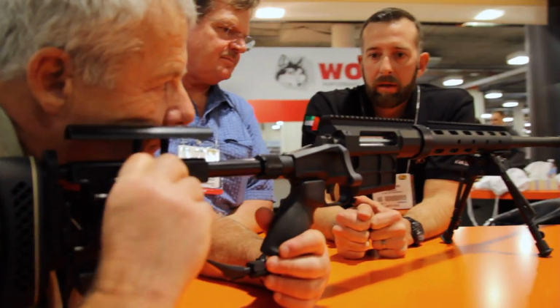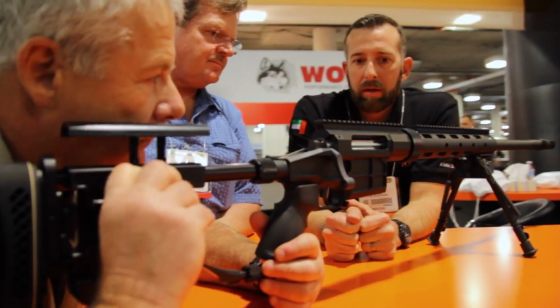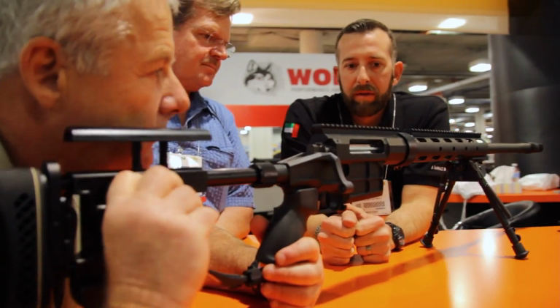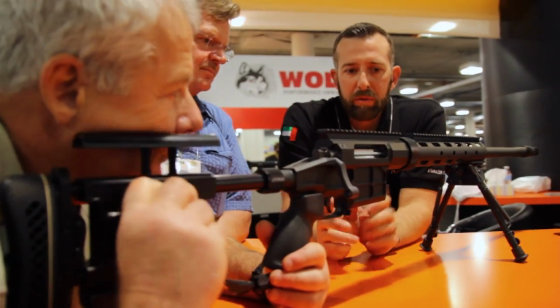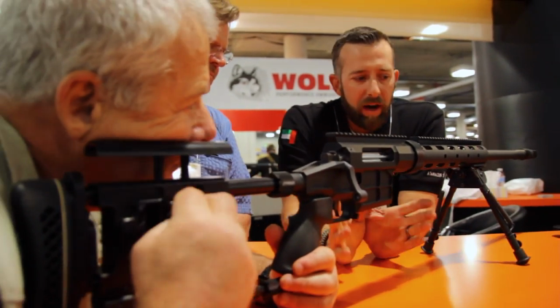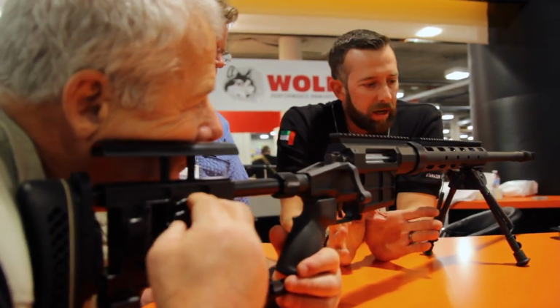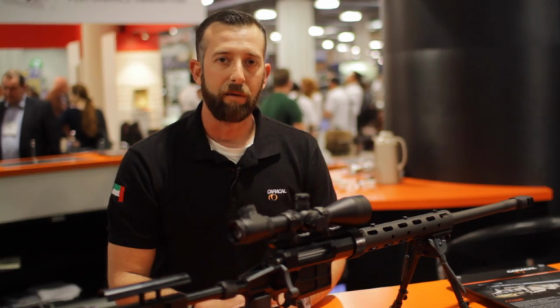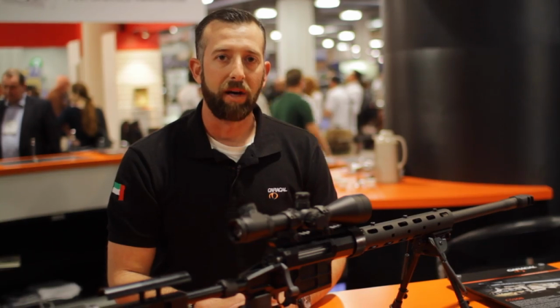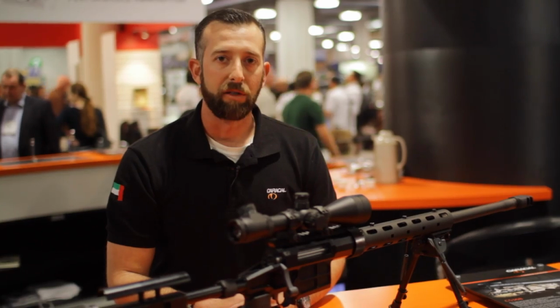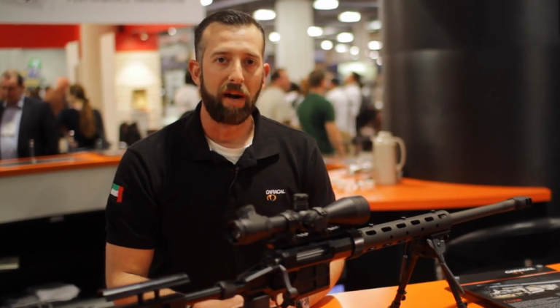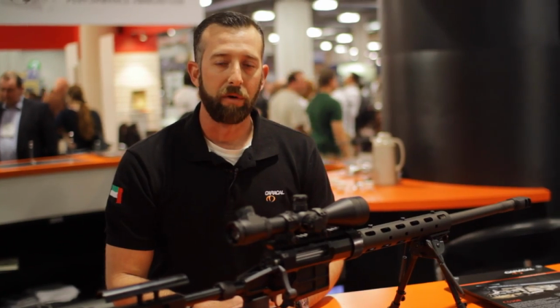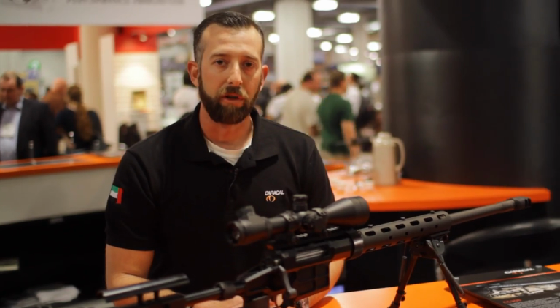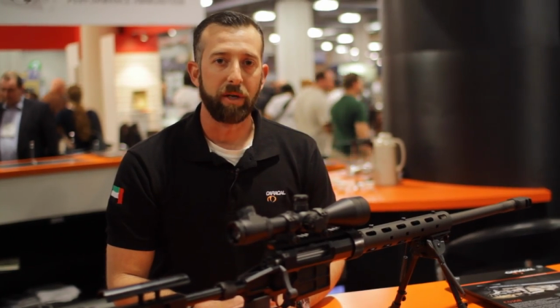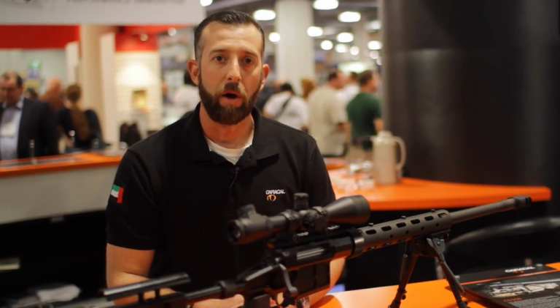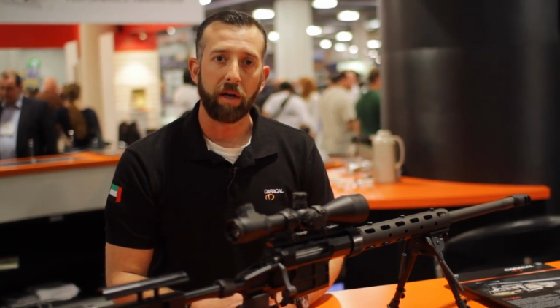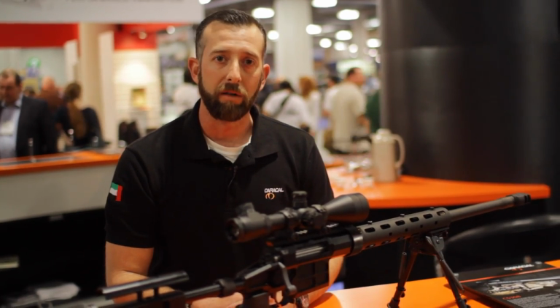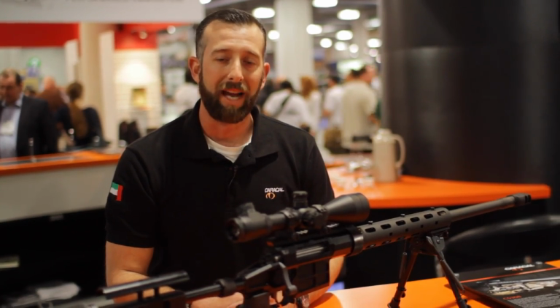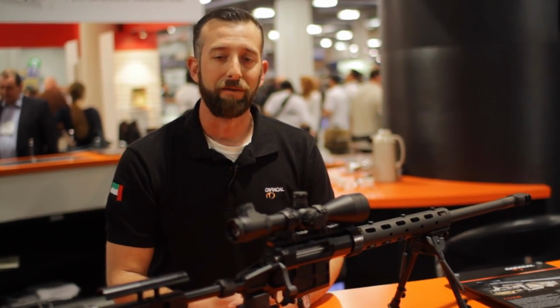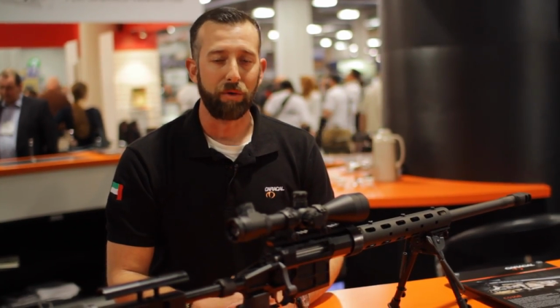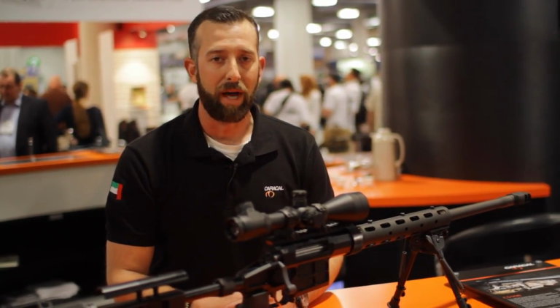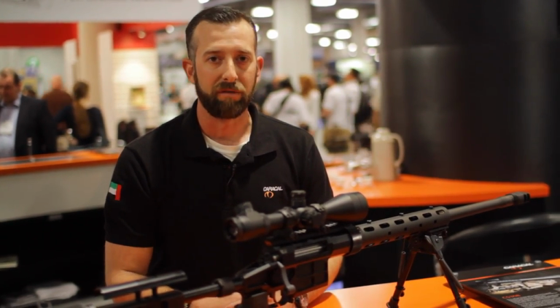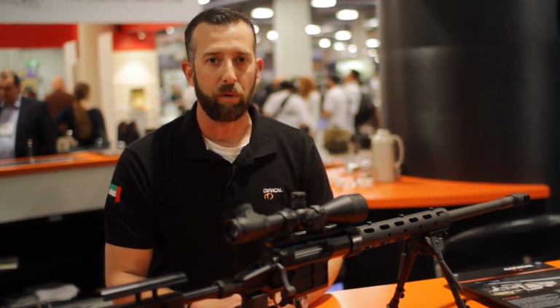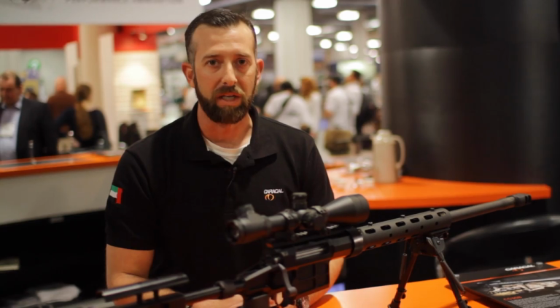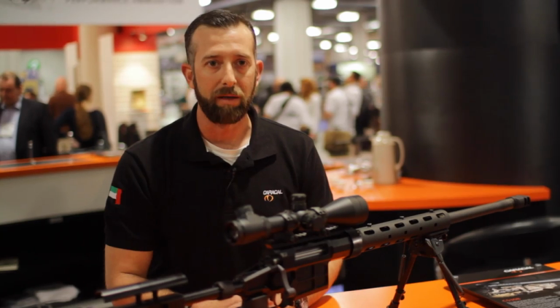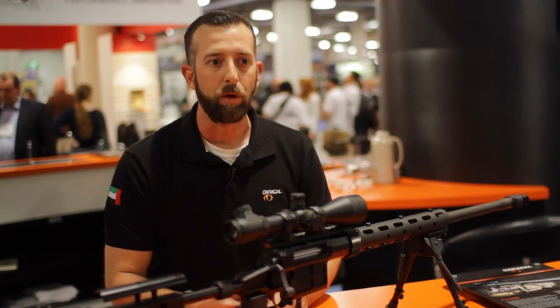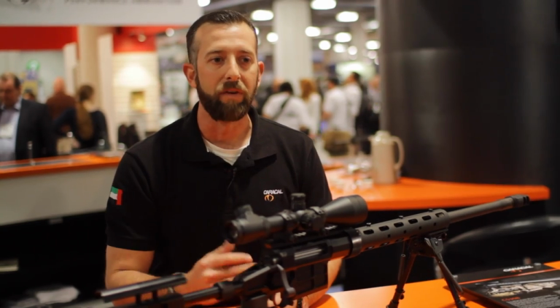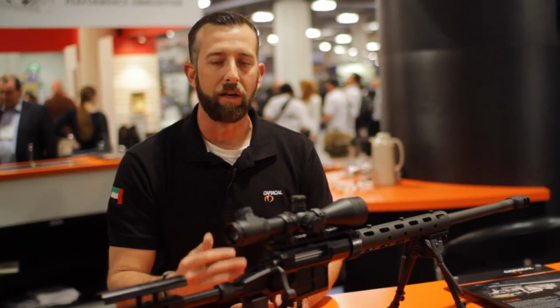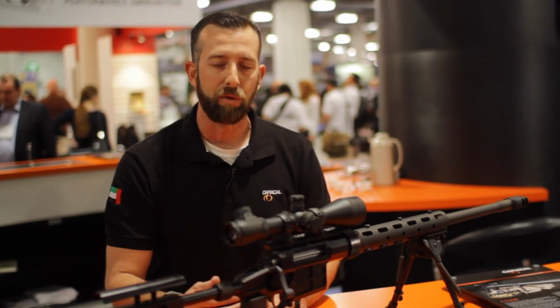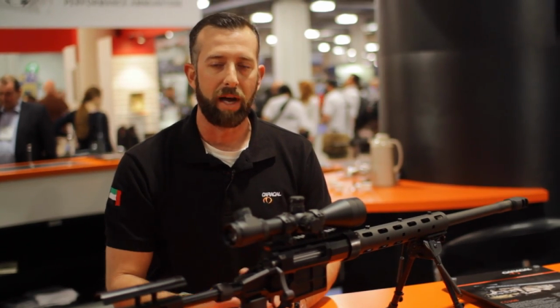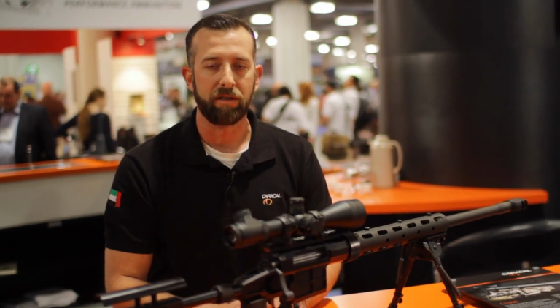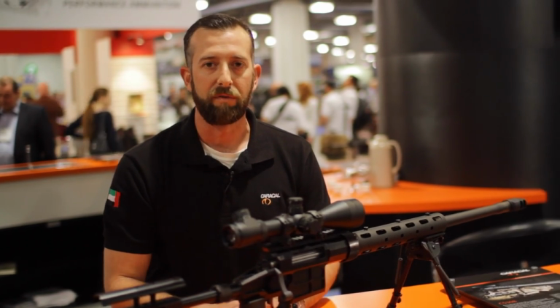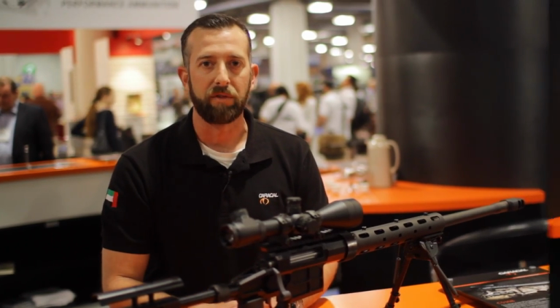We're really excited to bring this rifle to the U.S. market at the end of 2014, moving into 2015.